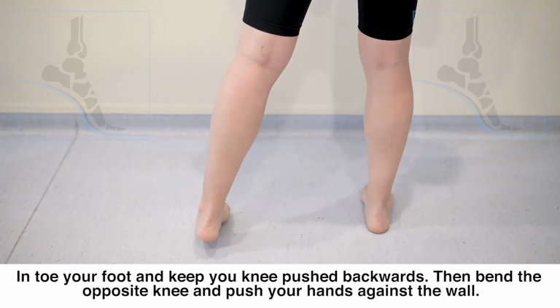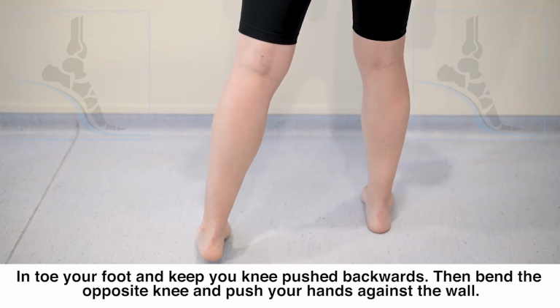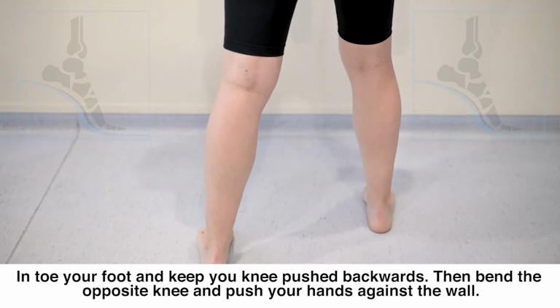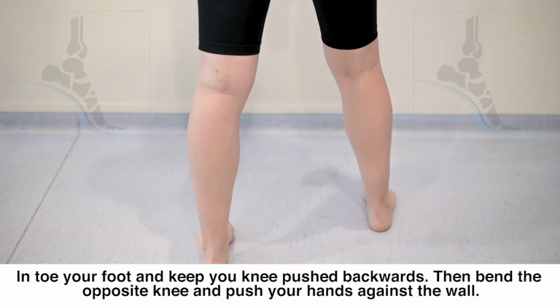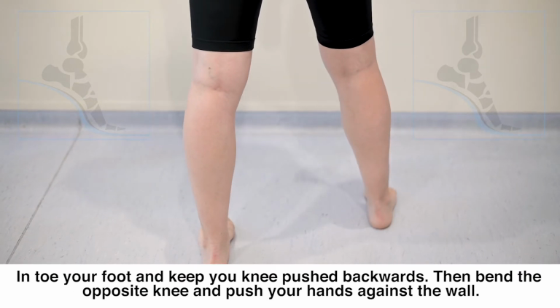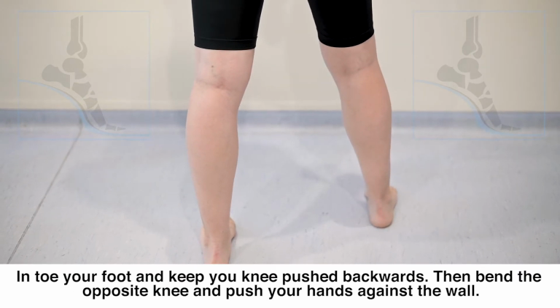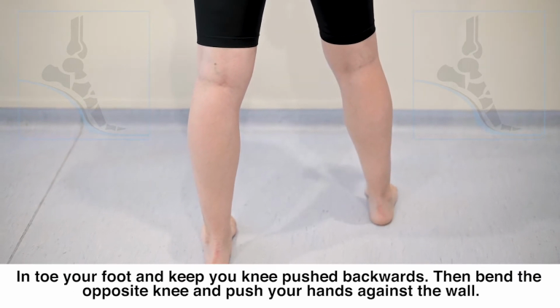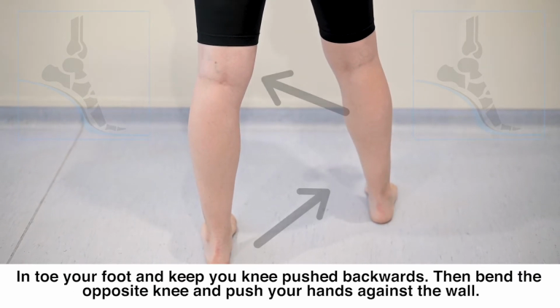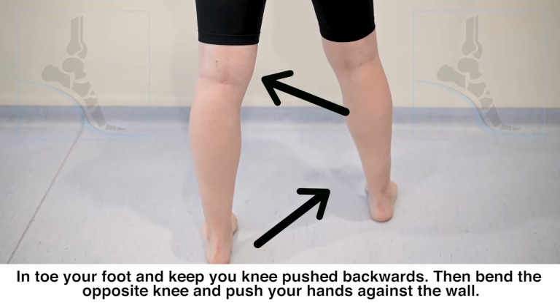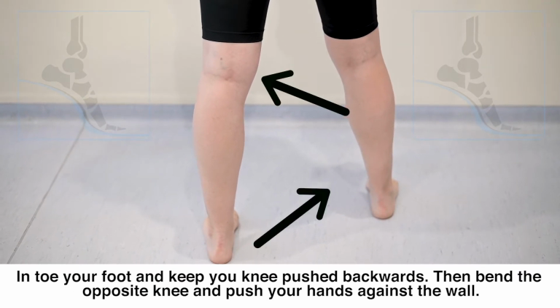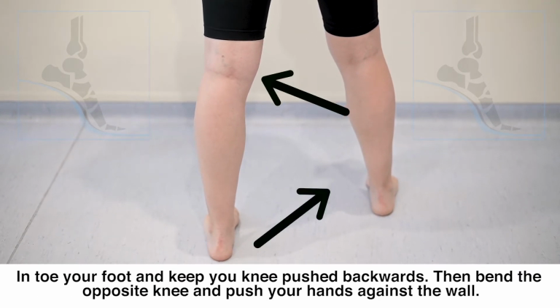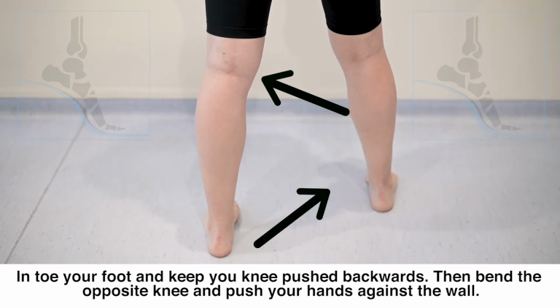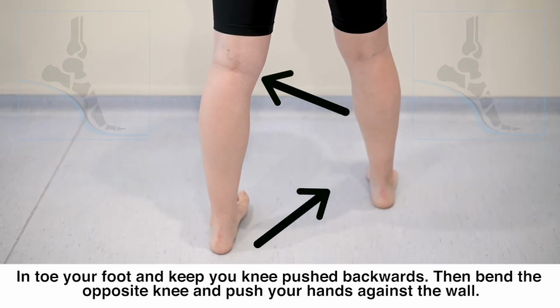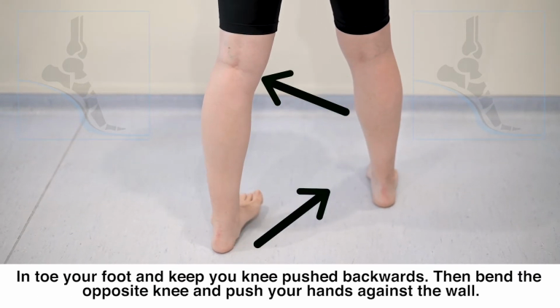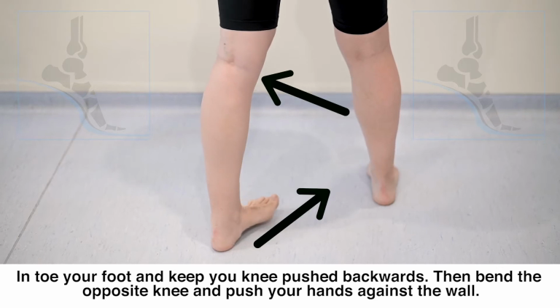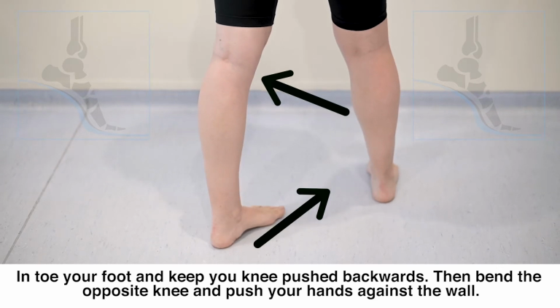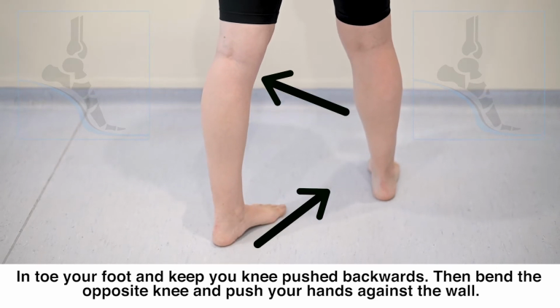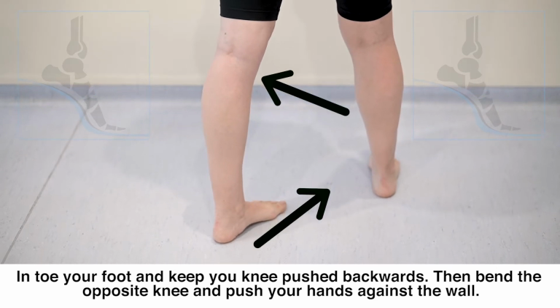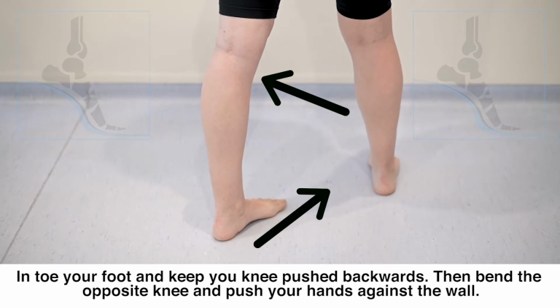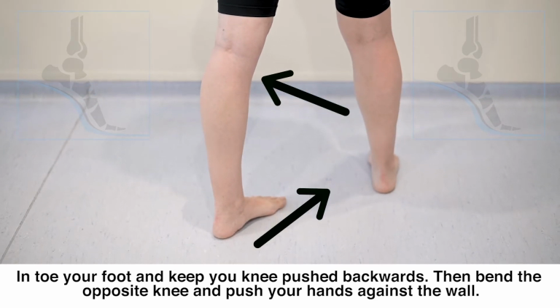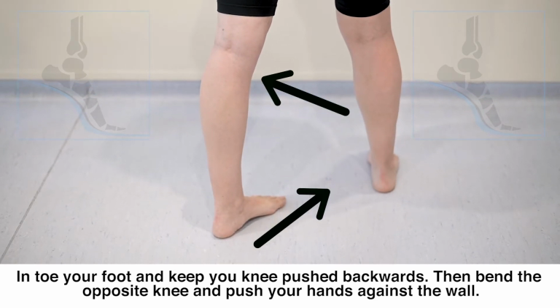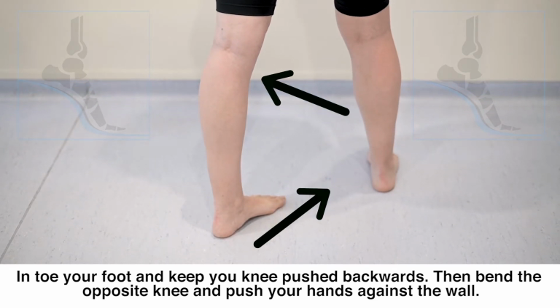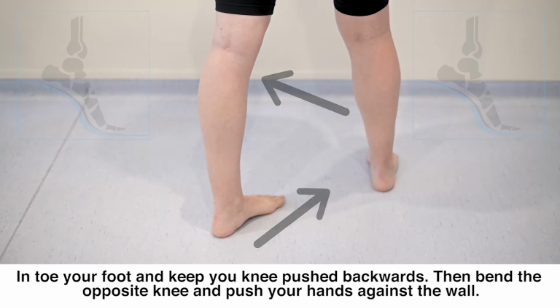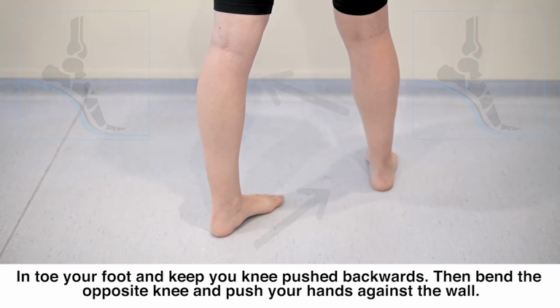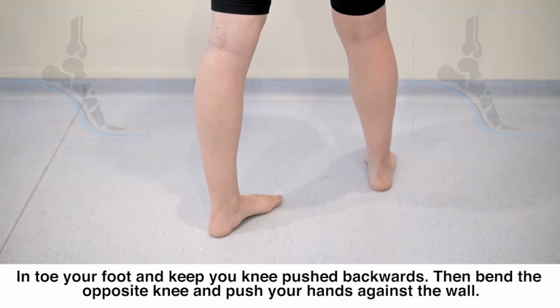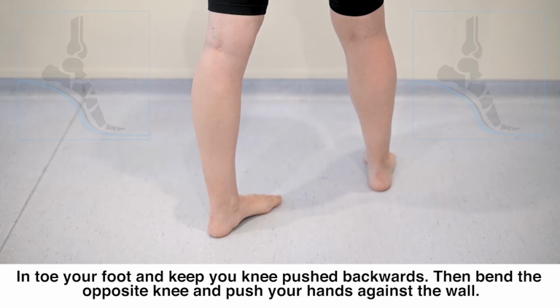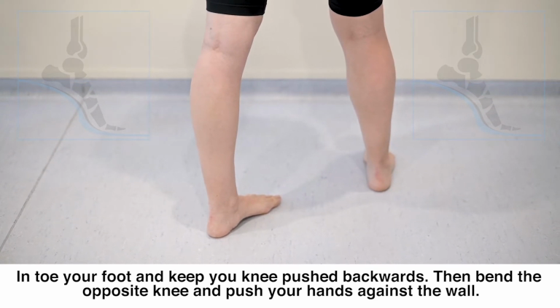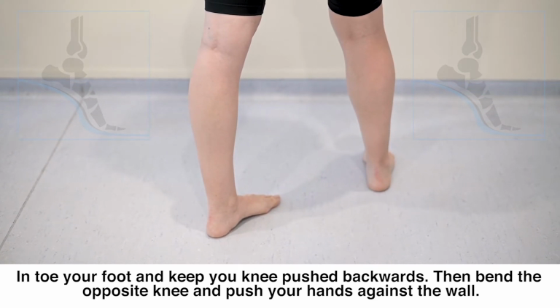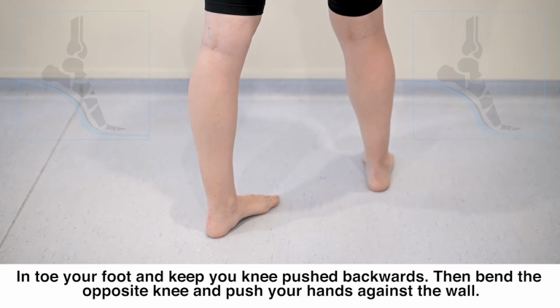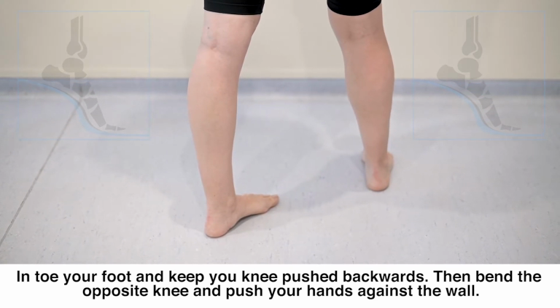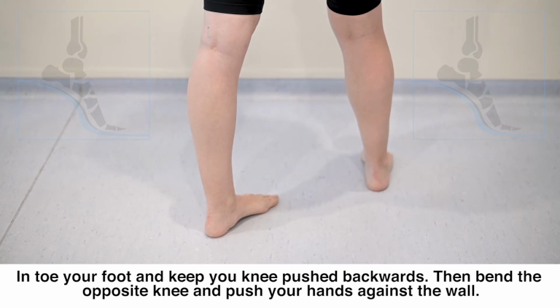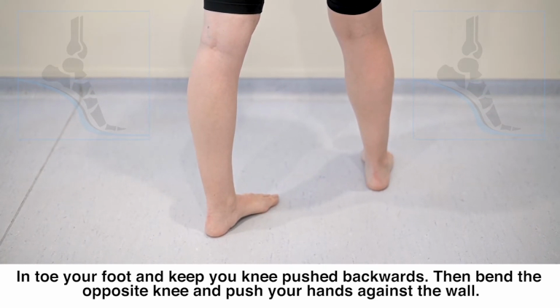In-toe your foot and keep your knee pushed backward. Then bend the opposite knee and push your hands against the wall.